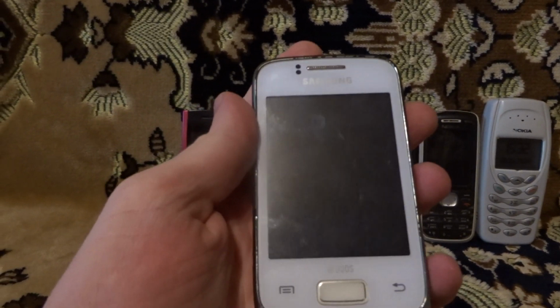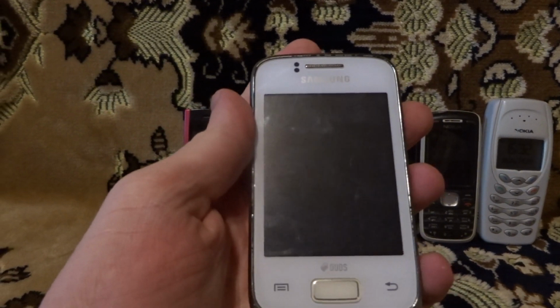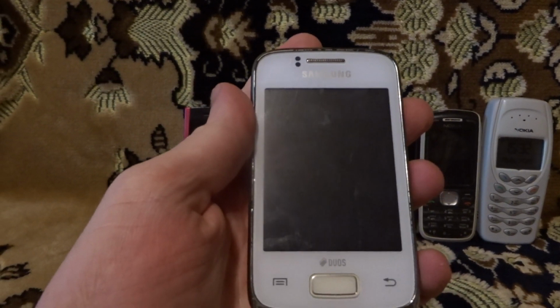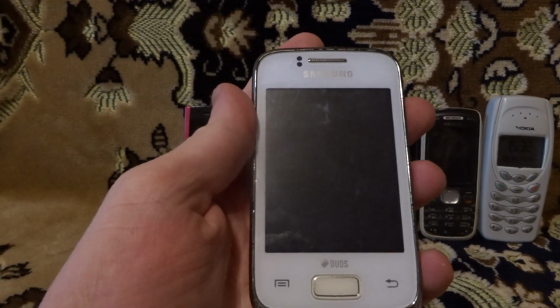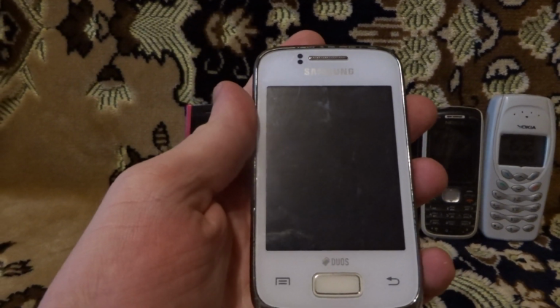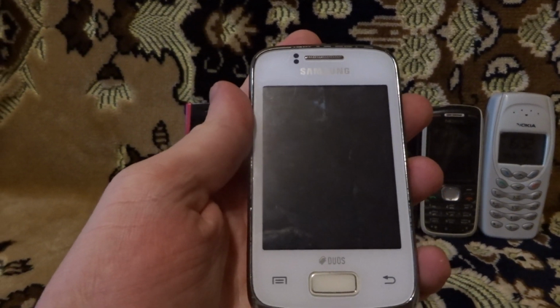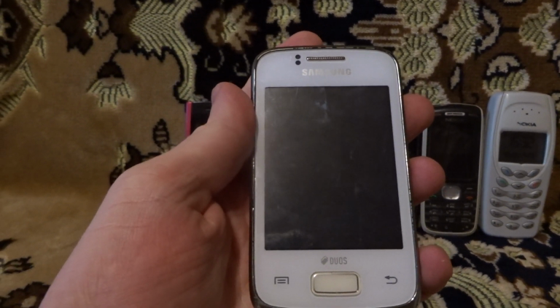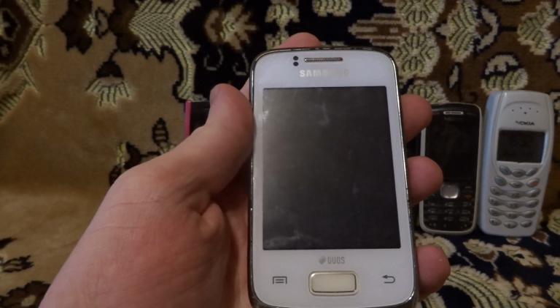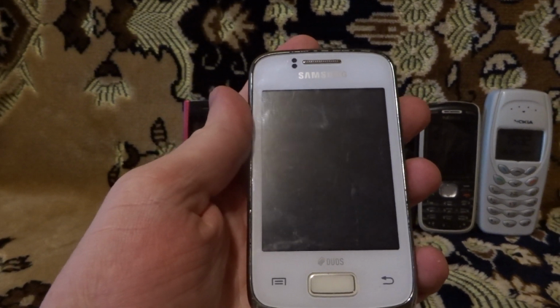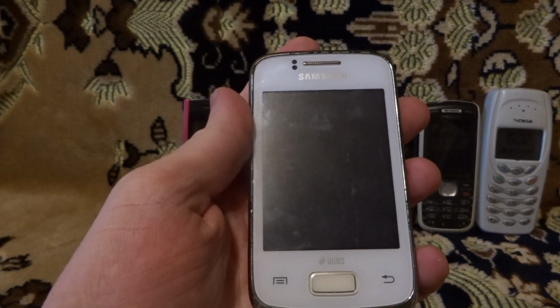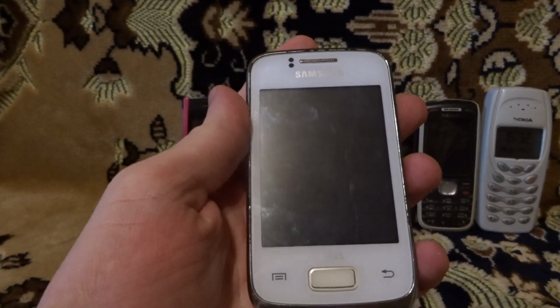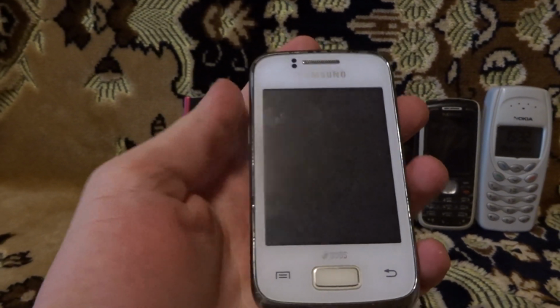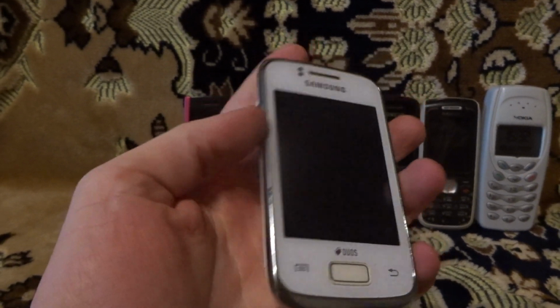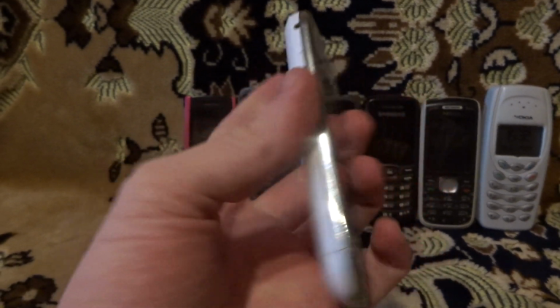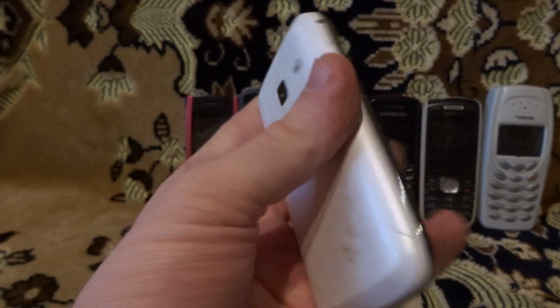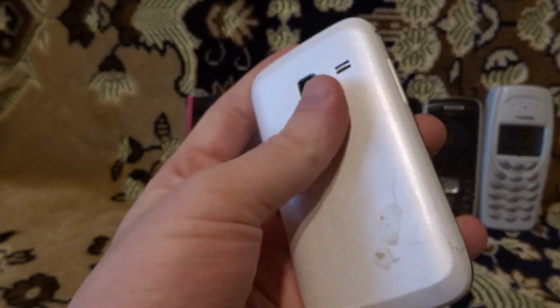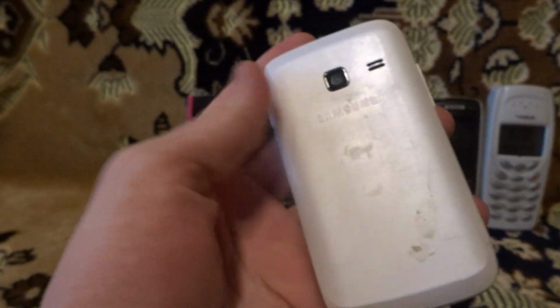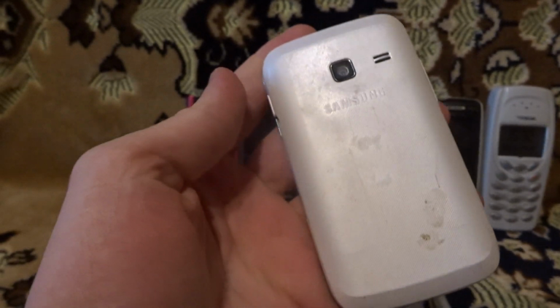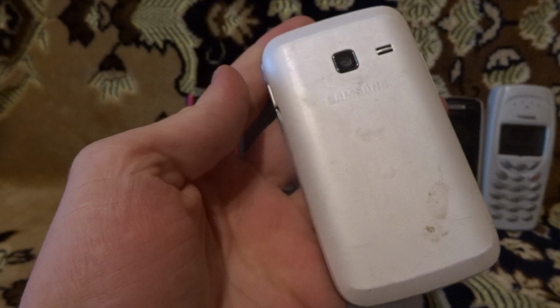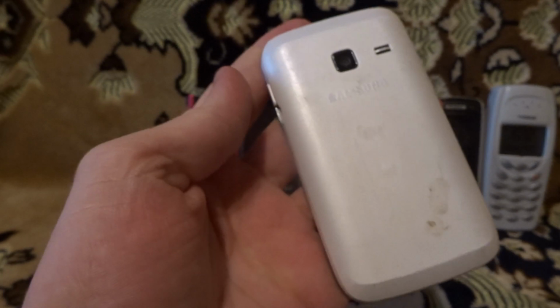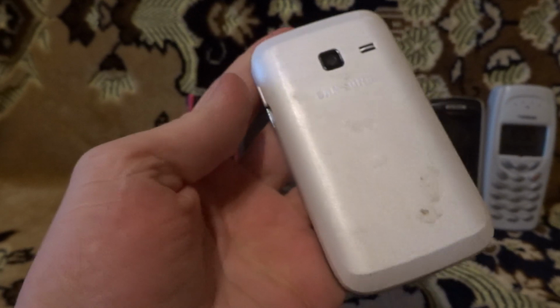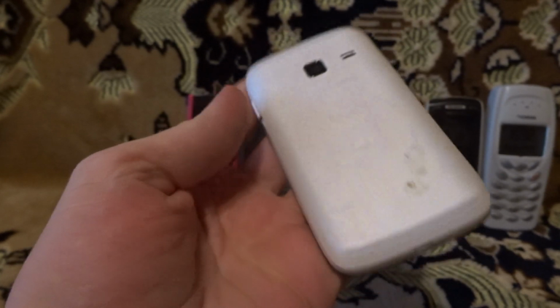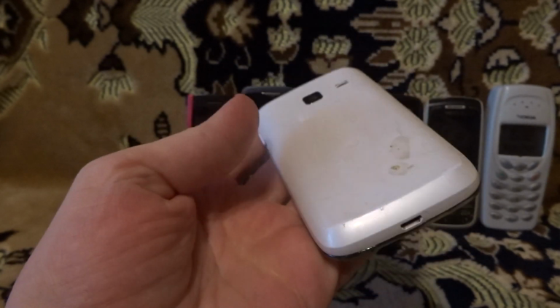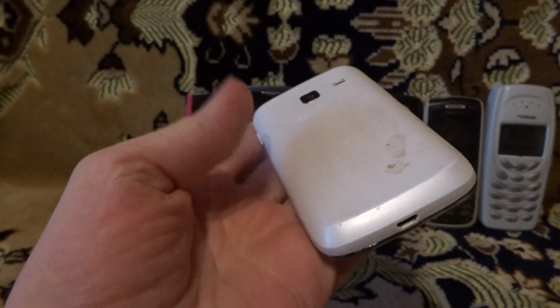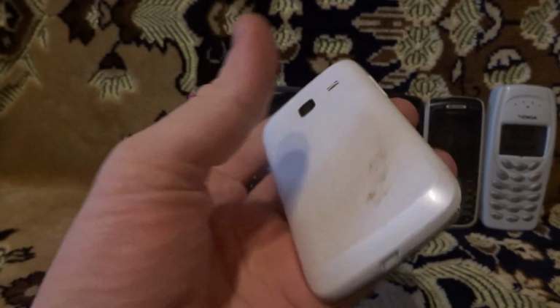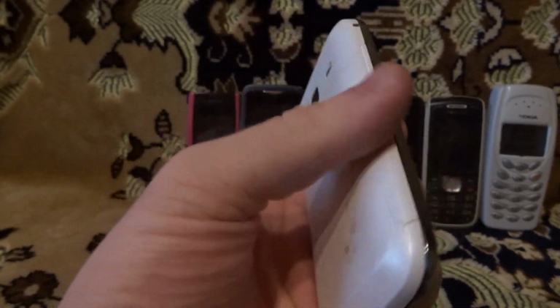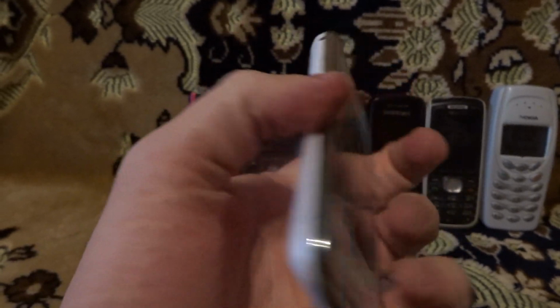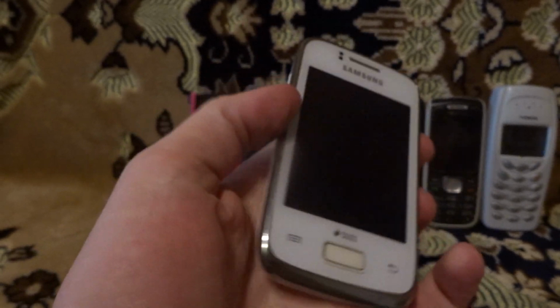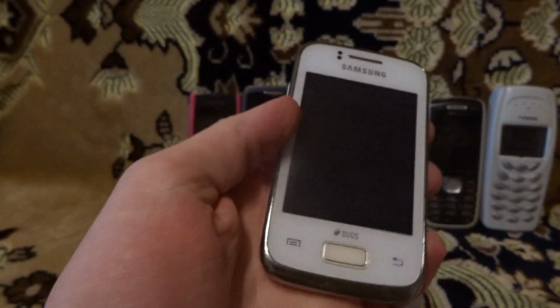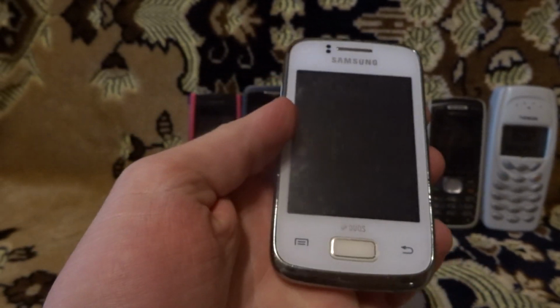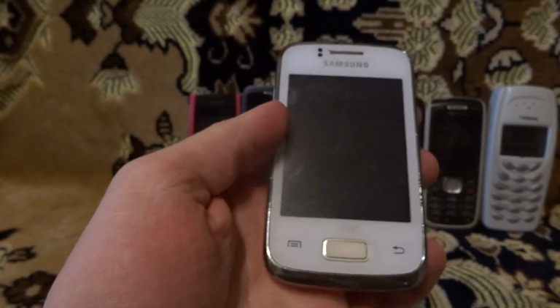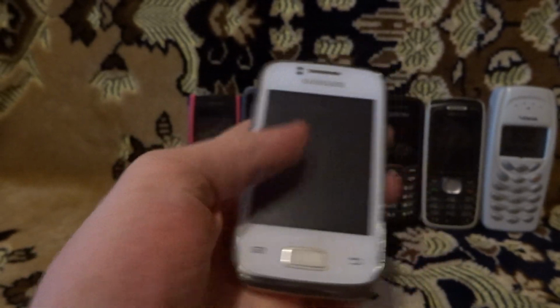Samsung Galaxy White Duos. Medium condition. It works.